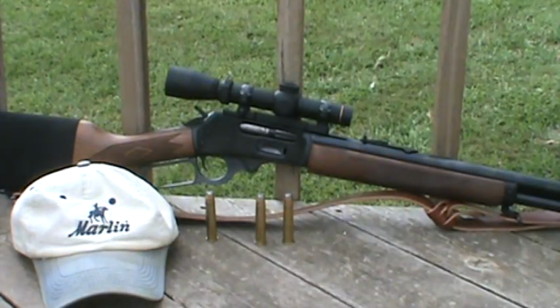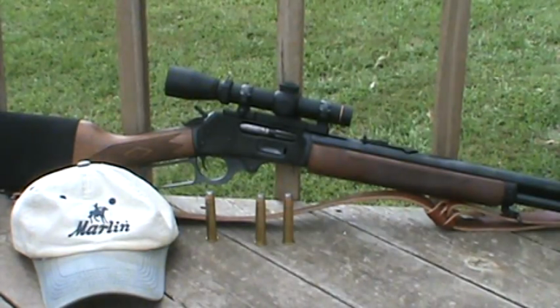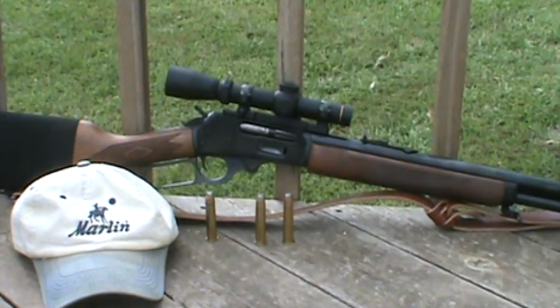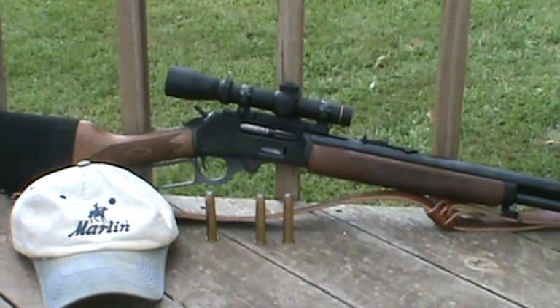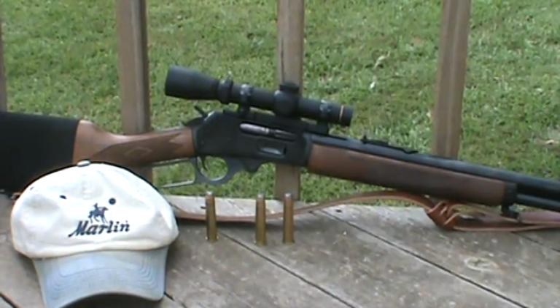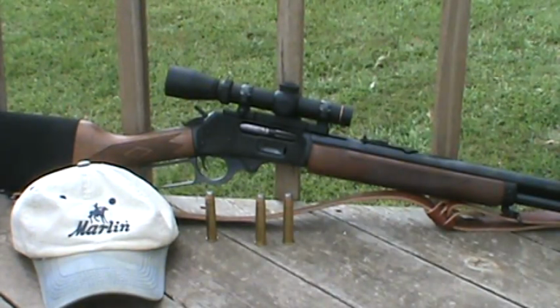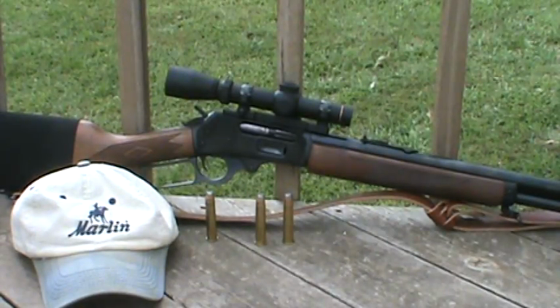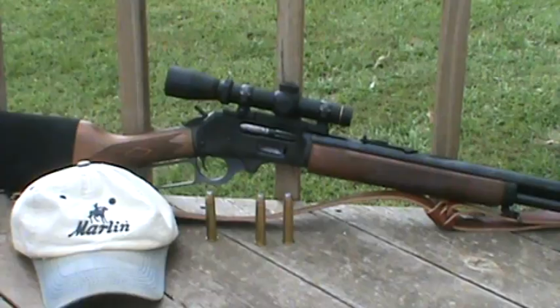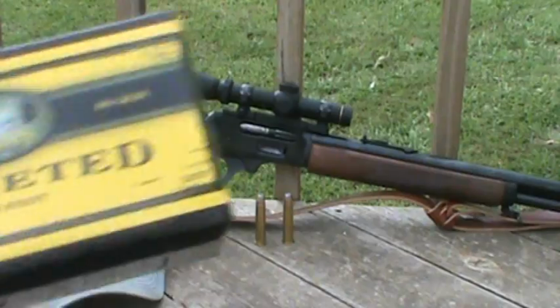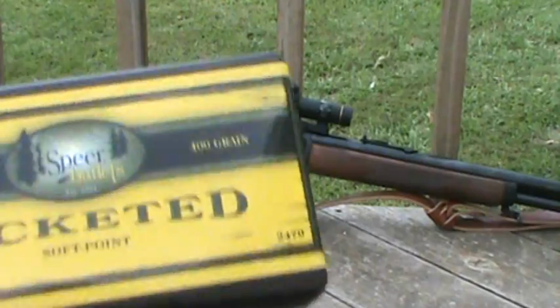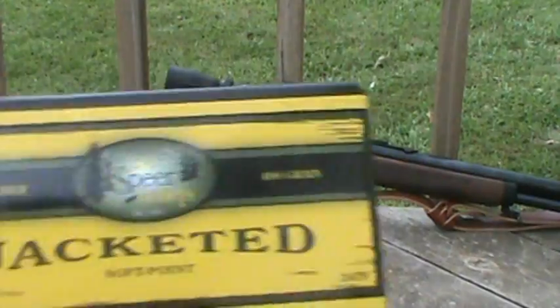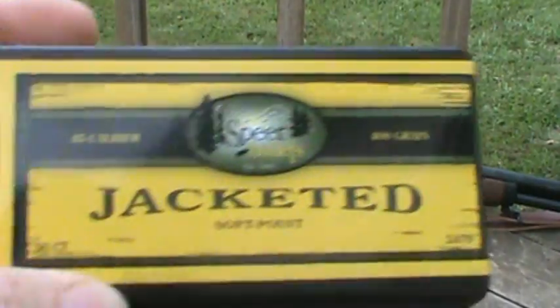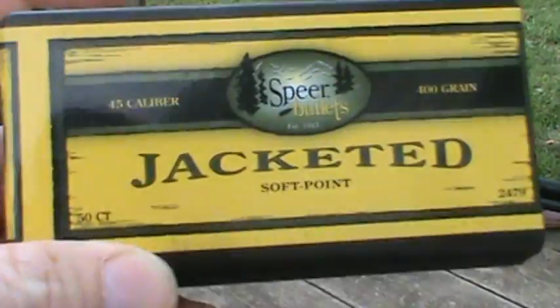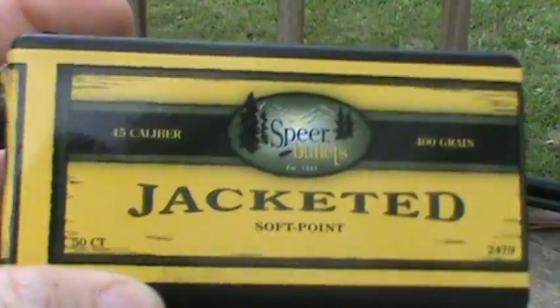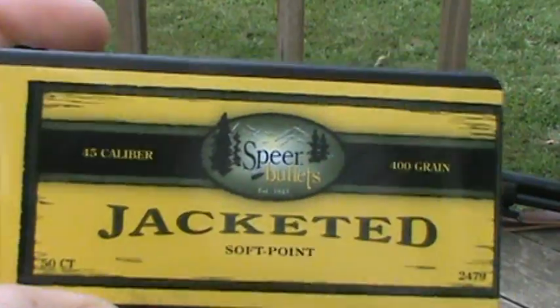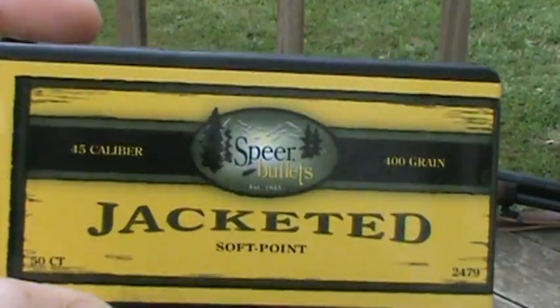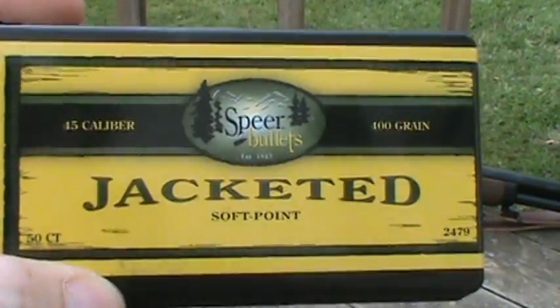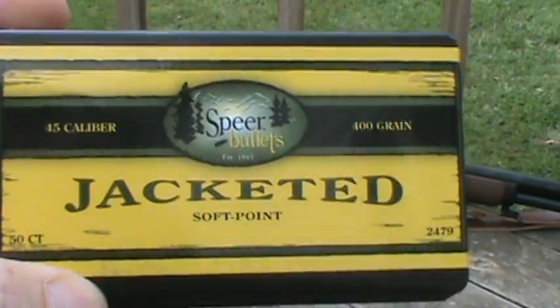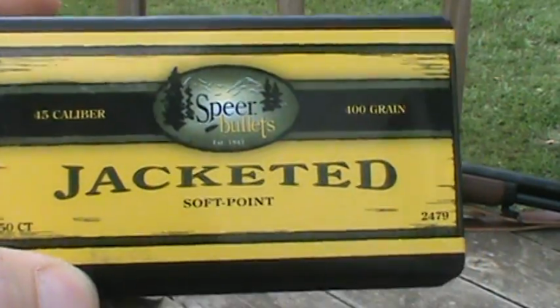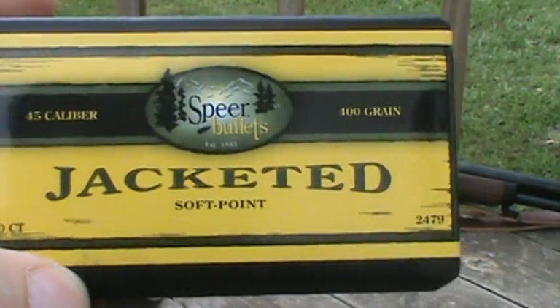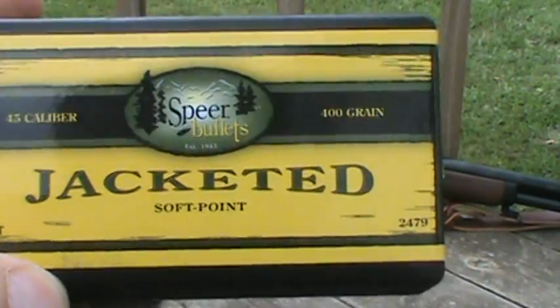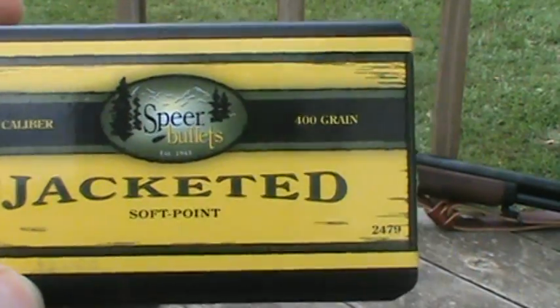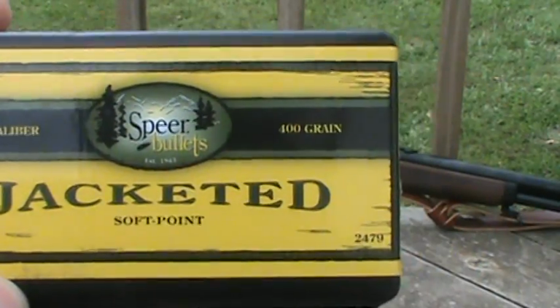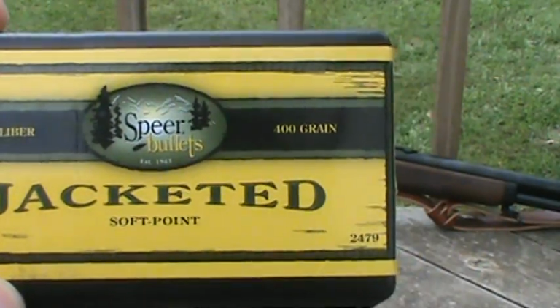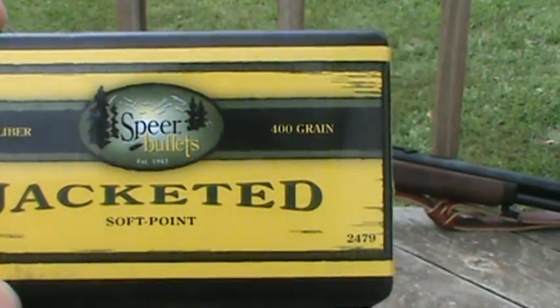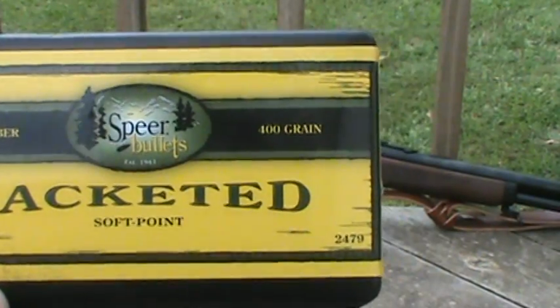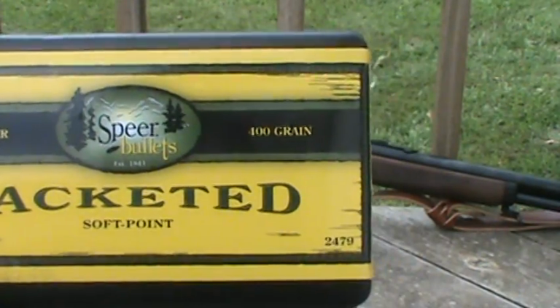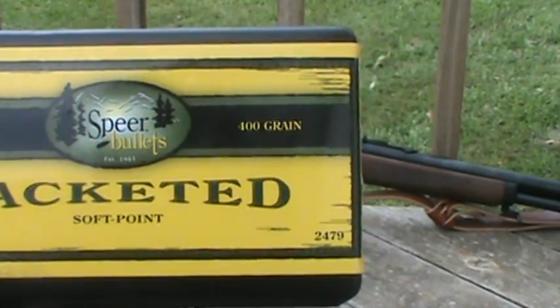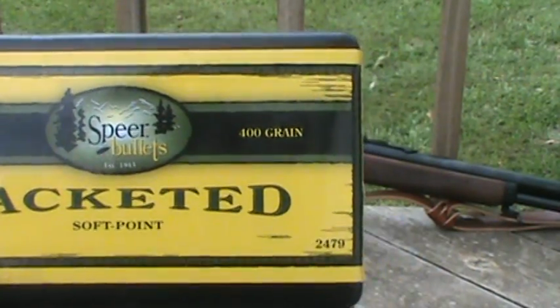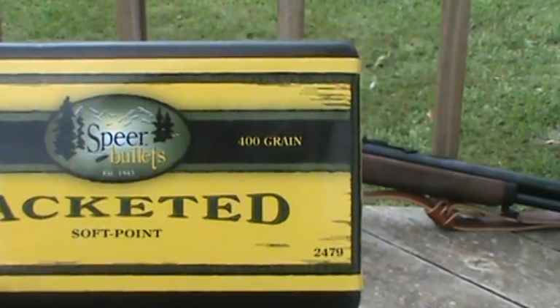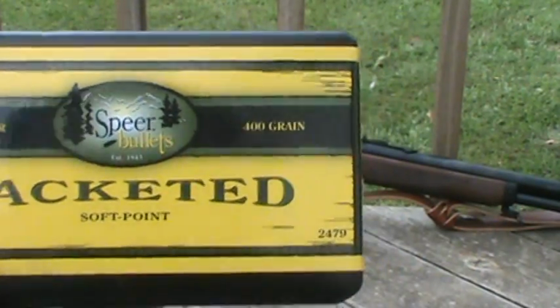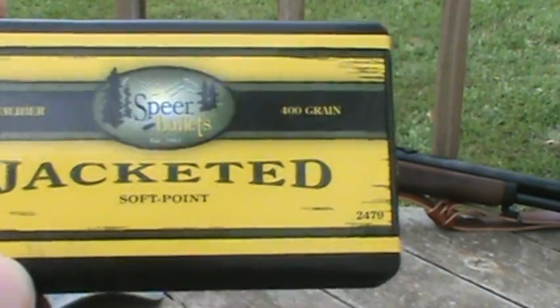The bullet that I'm using is the Speer 400 grain jacketed soft point.